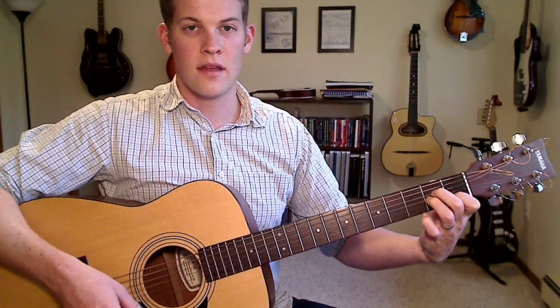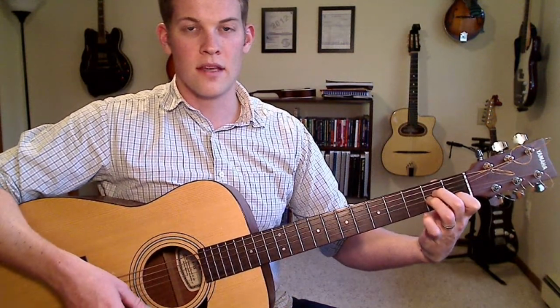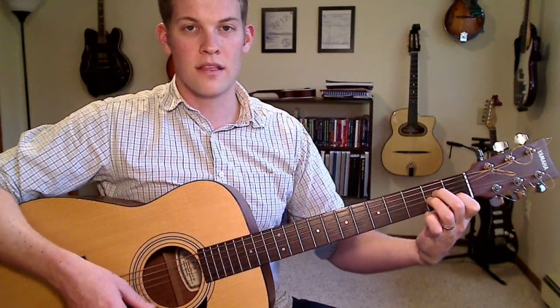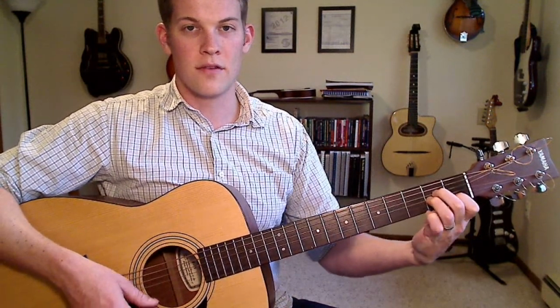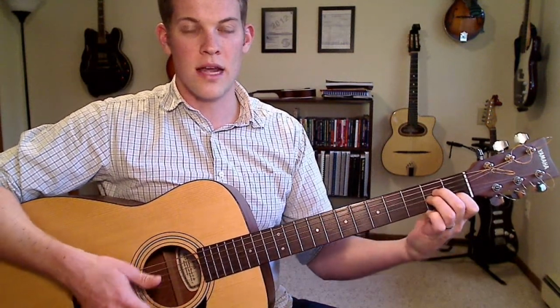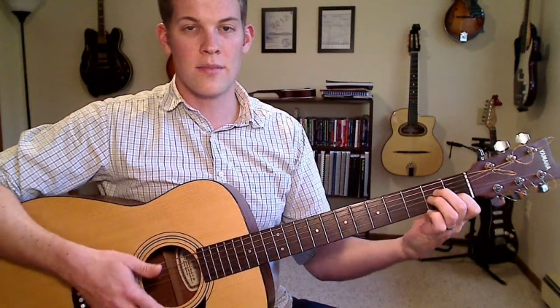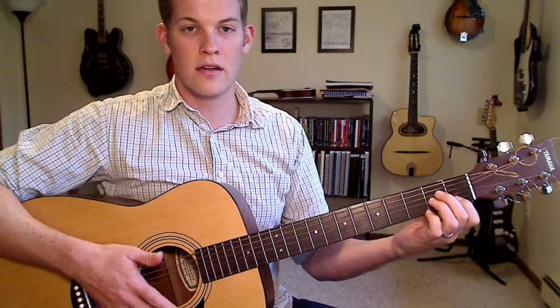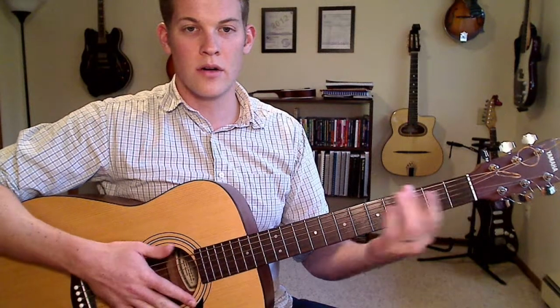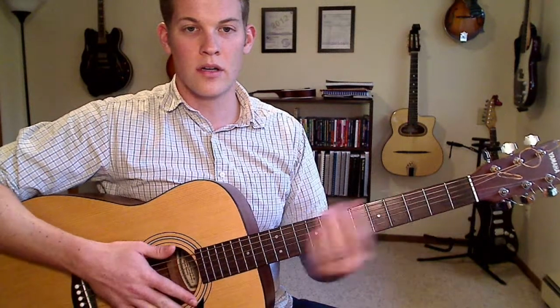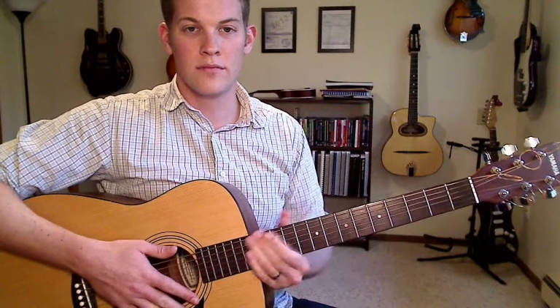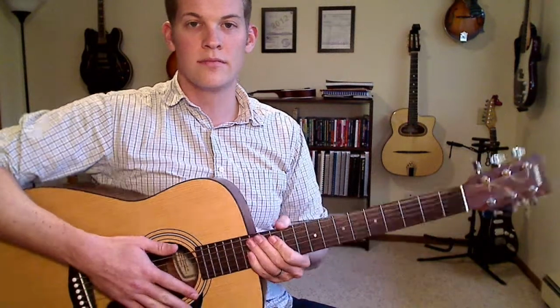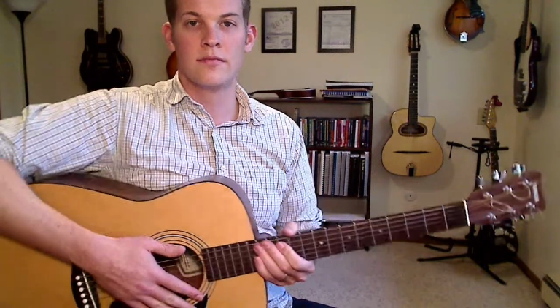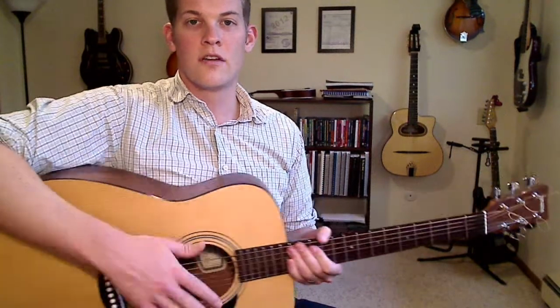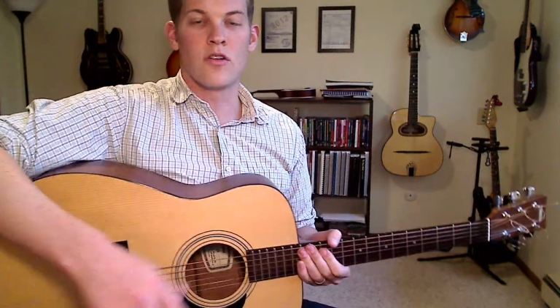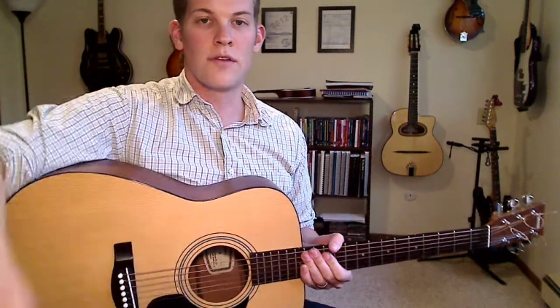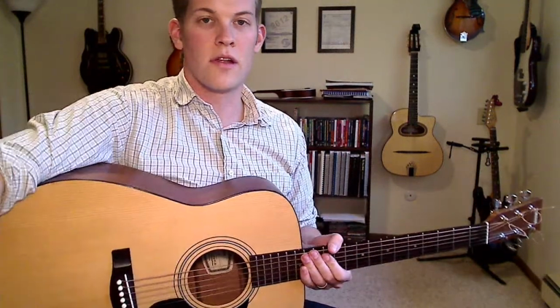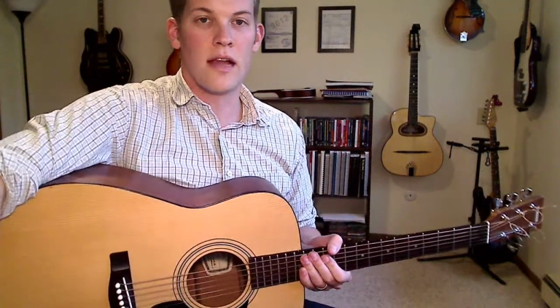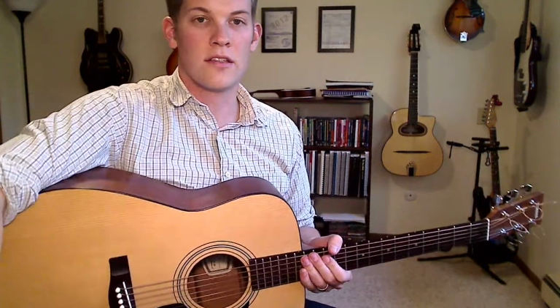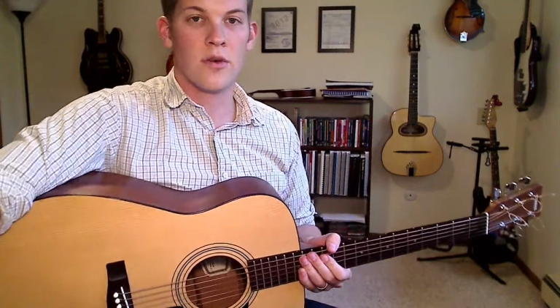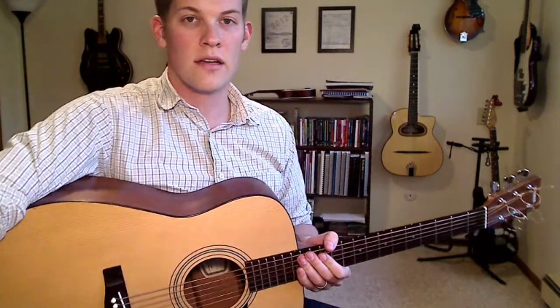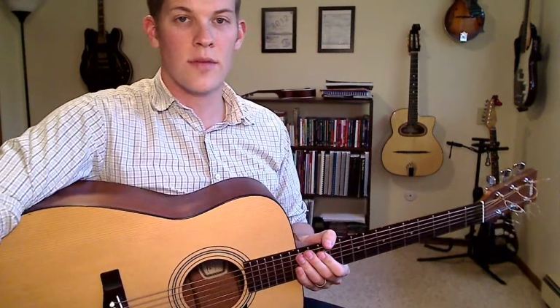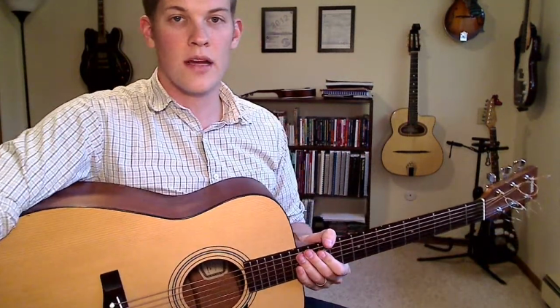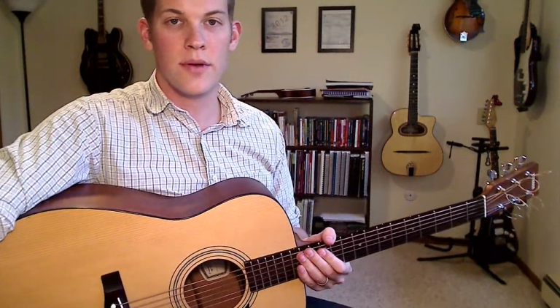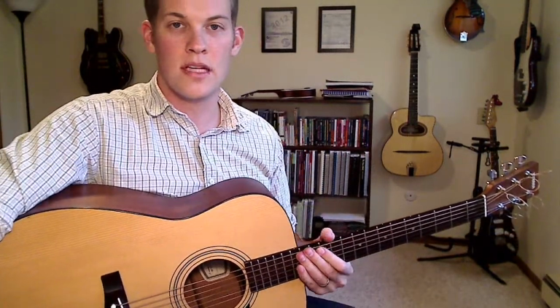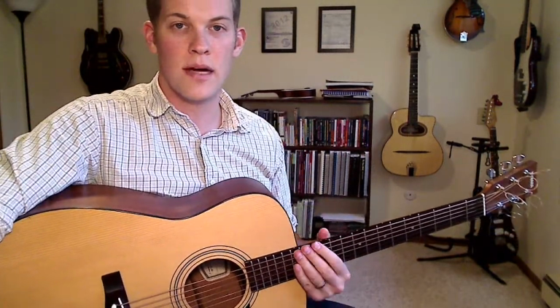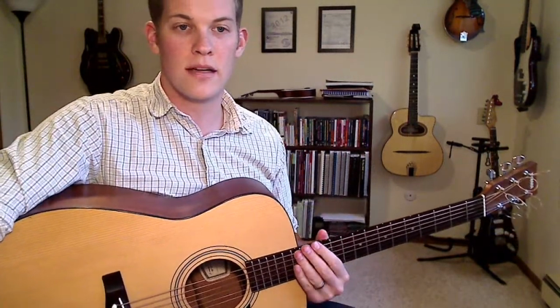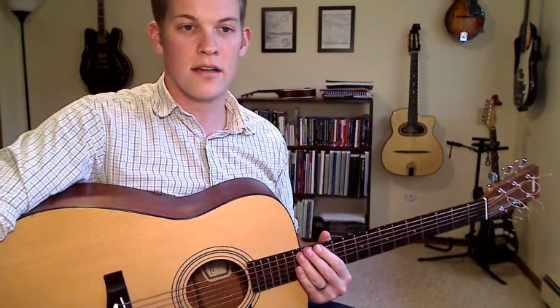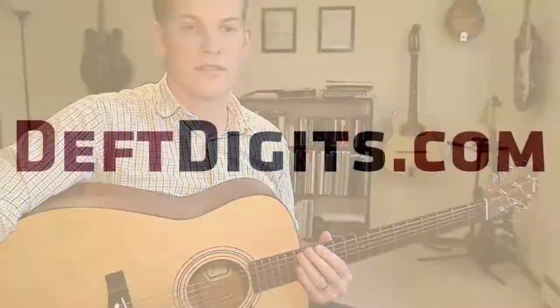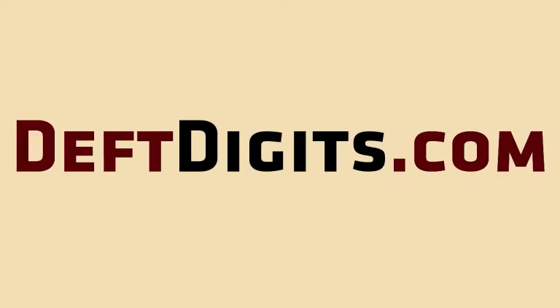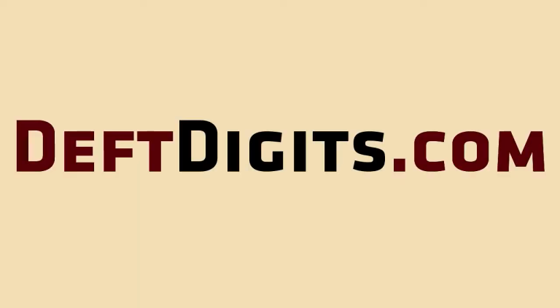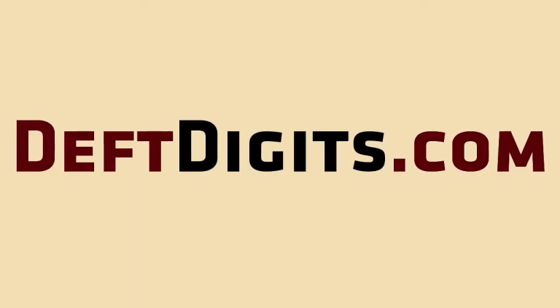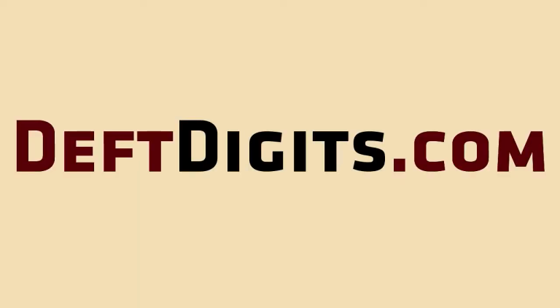That's it for the A minor chord. Join me for the last one coming up — D minor. Later.